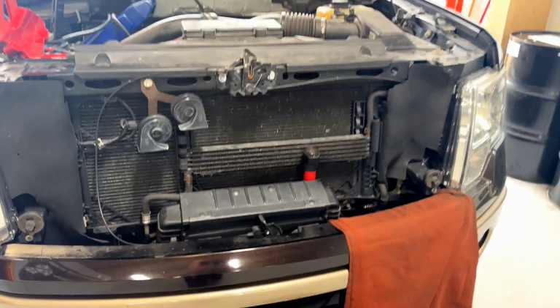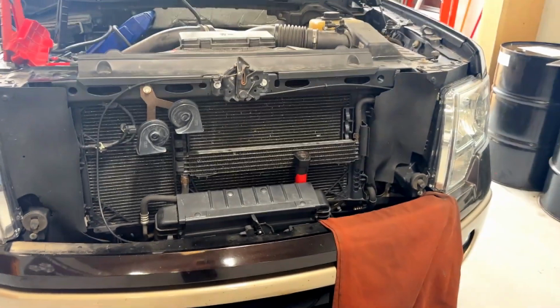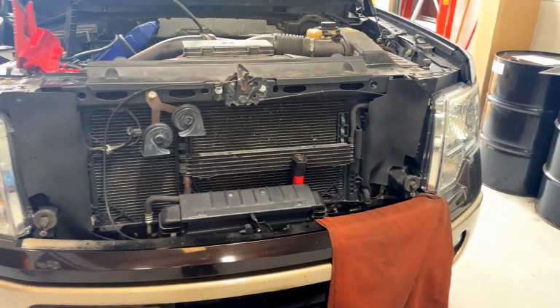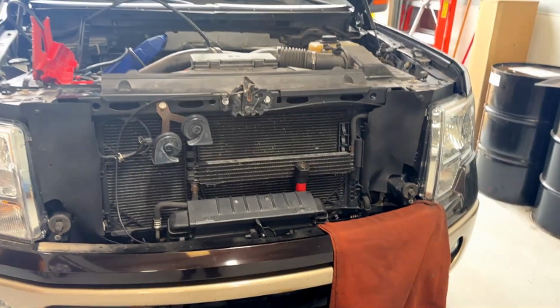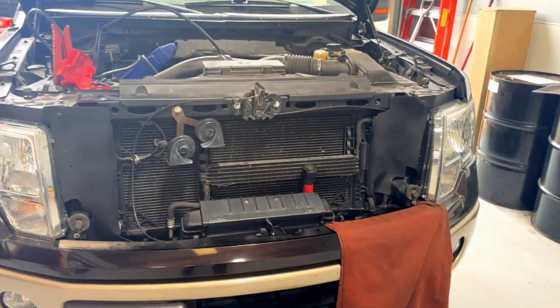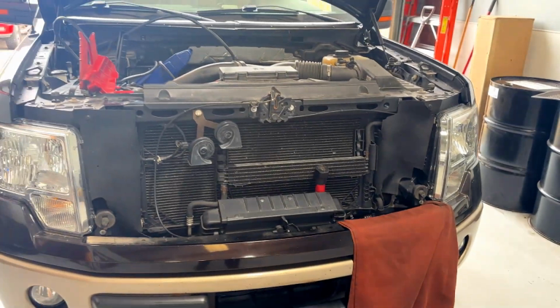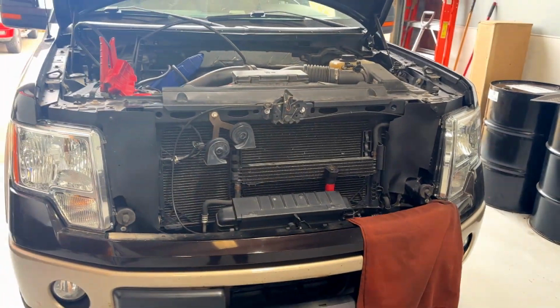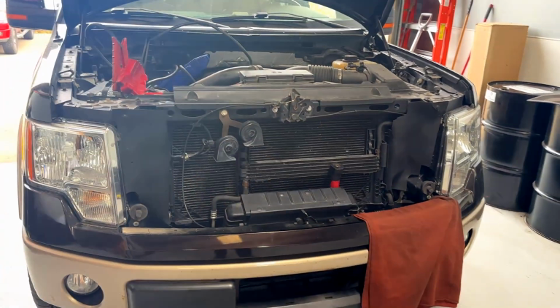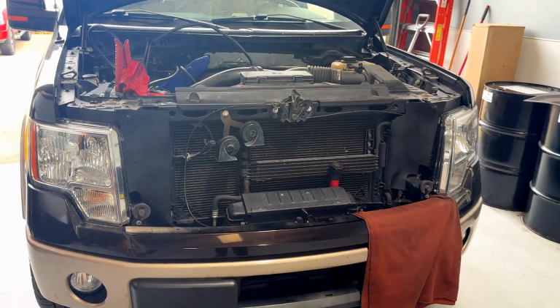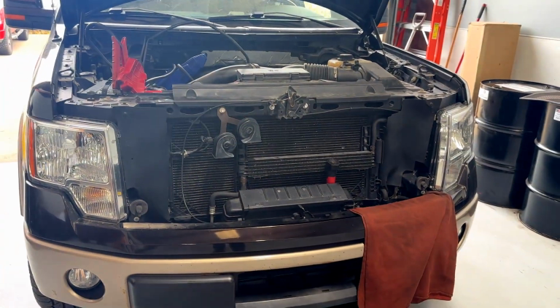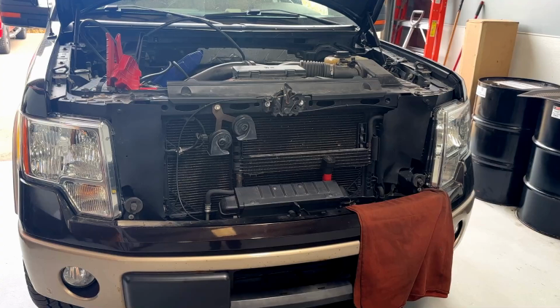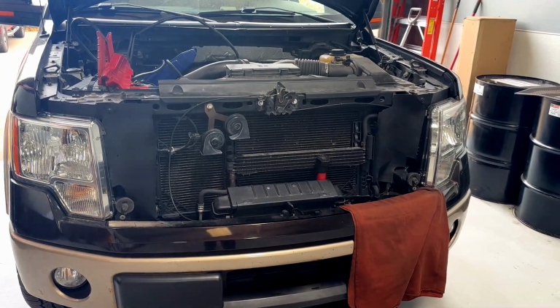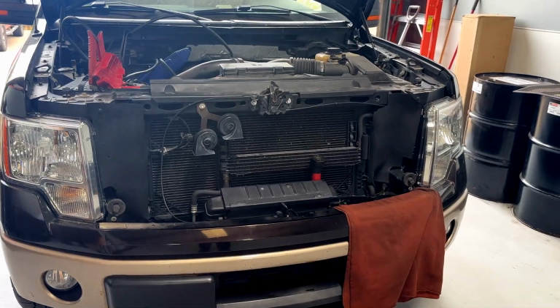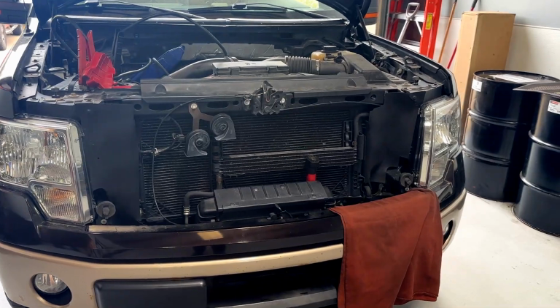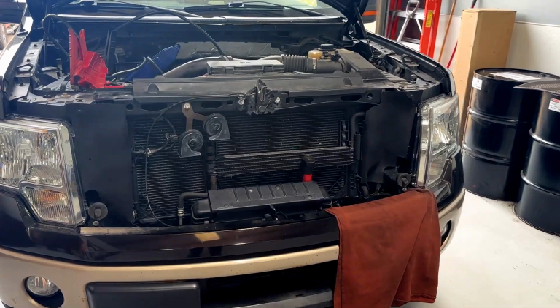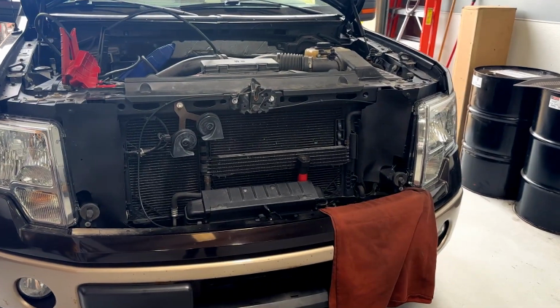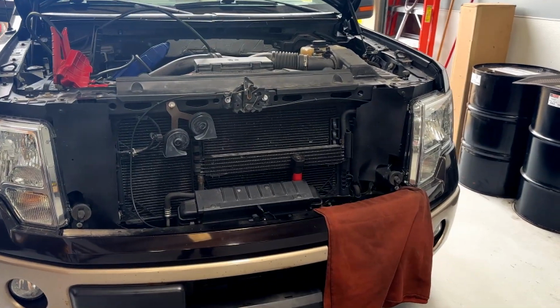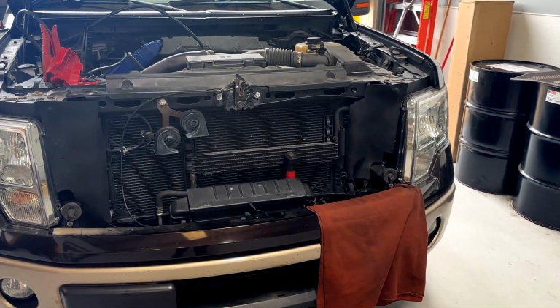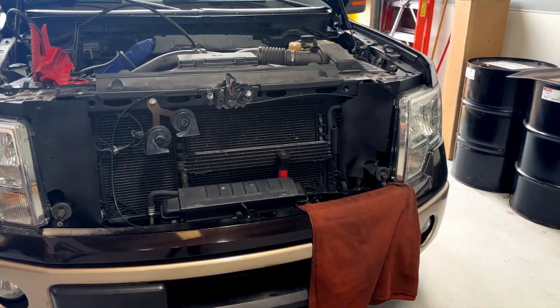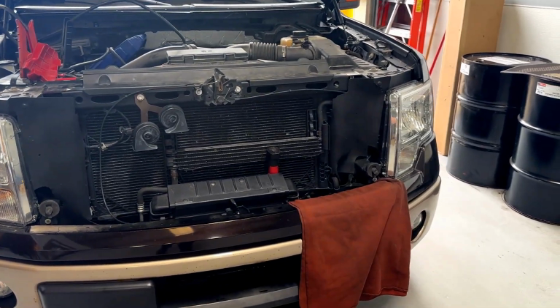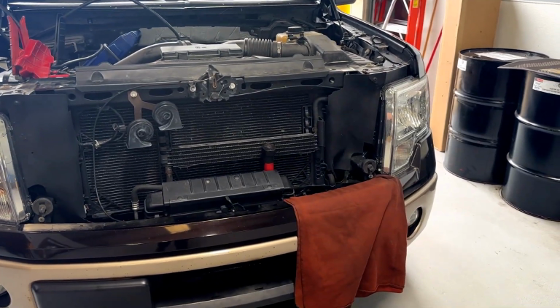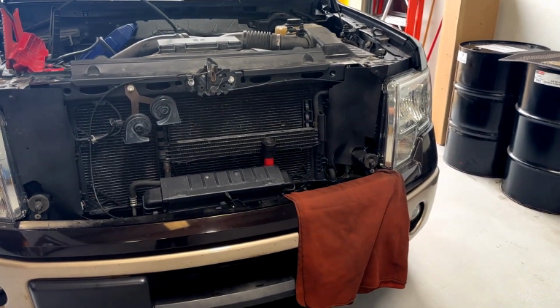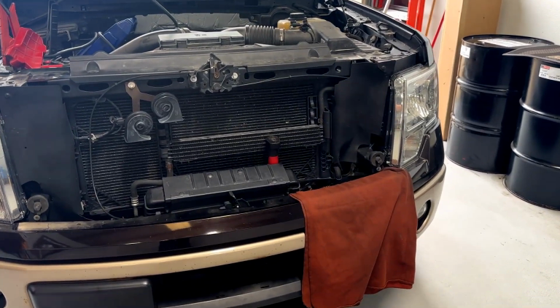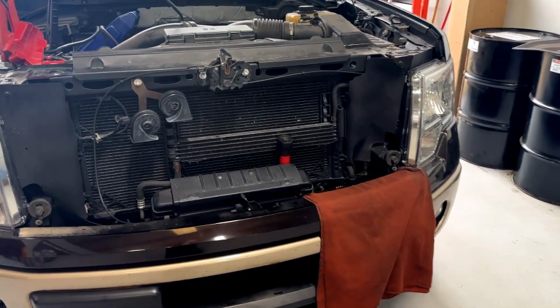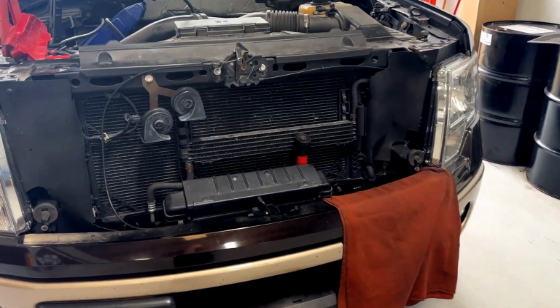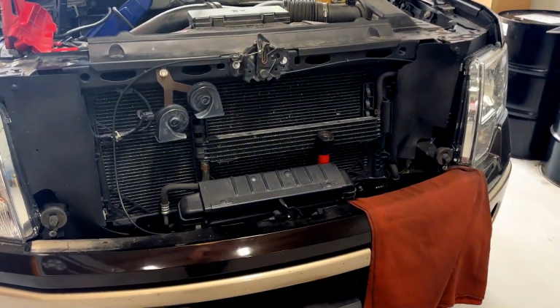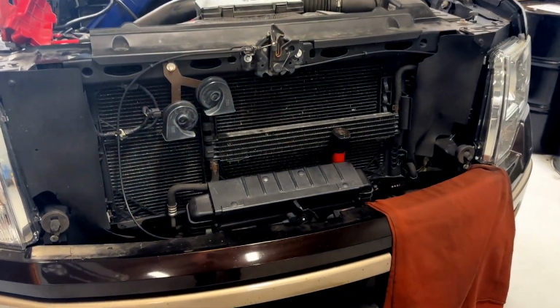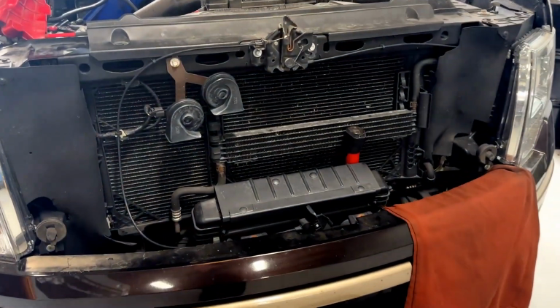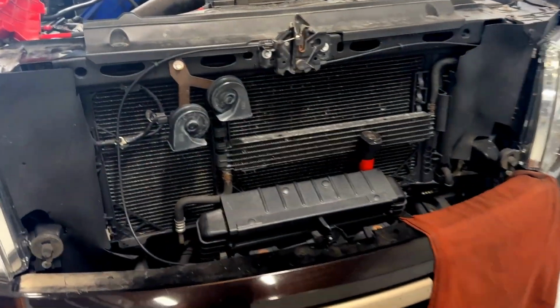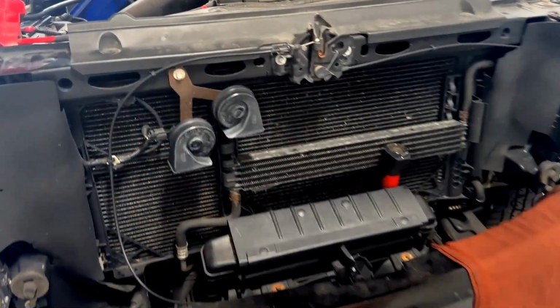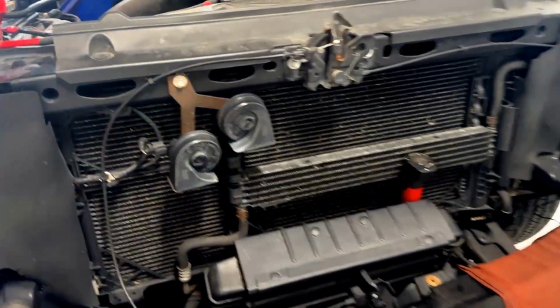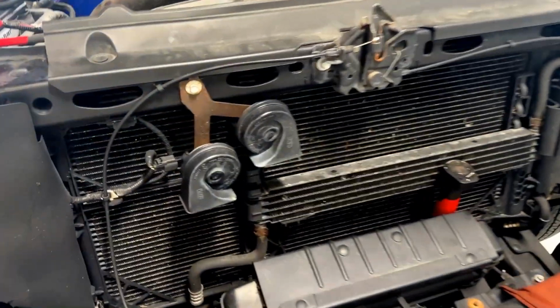You're supposed to change out all the coolers including the radiator, and unless you have a hot flusher, you need to change the transmission cooler lines too. It adds up to well over six thousand dollars in the end to do it right.